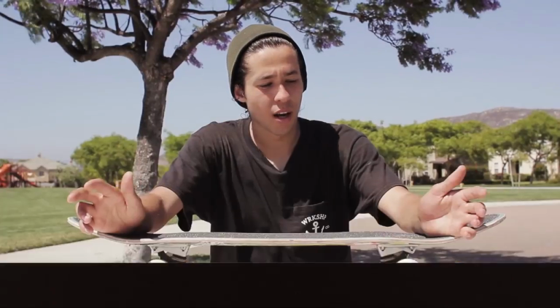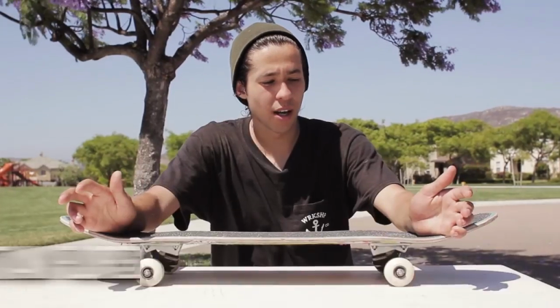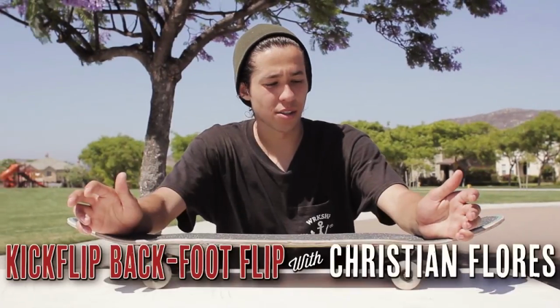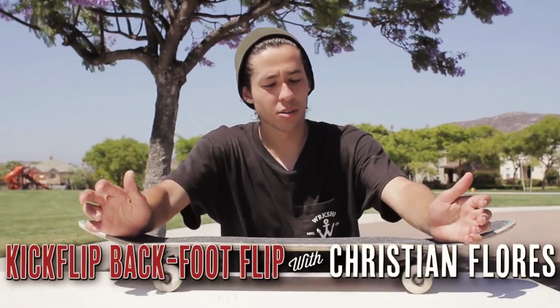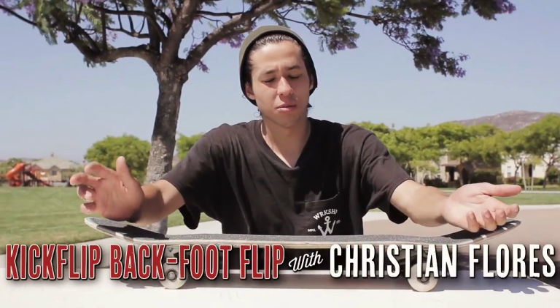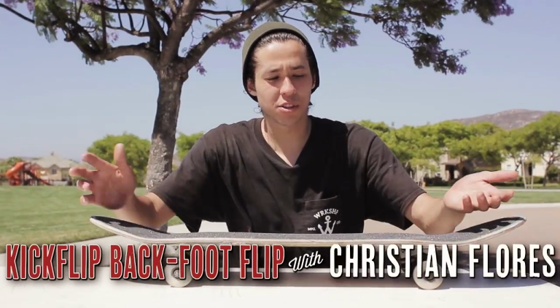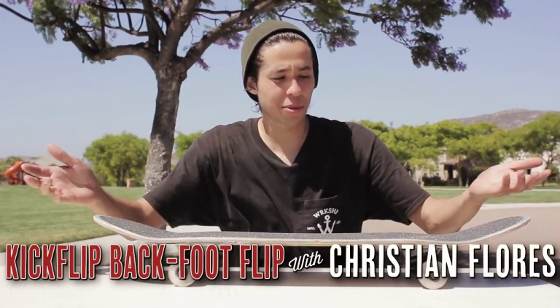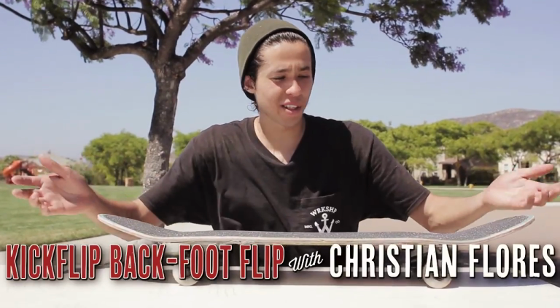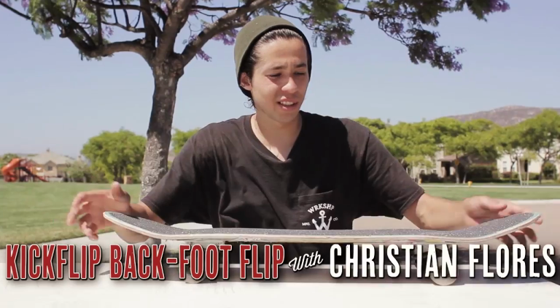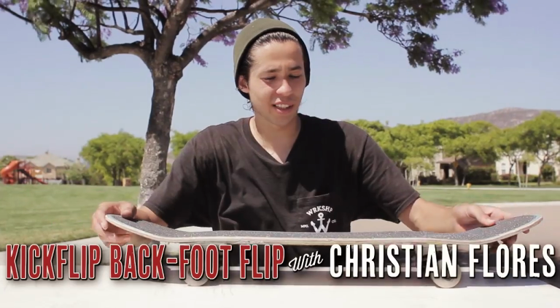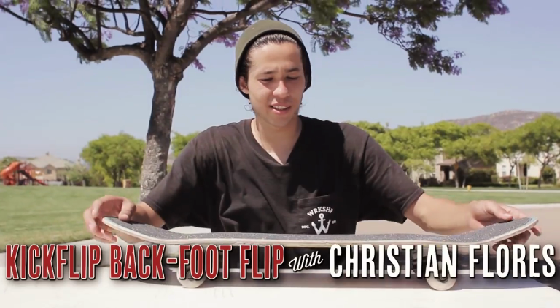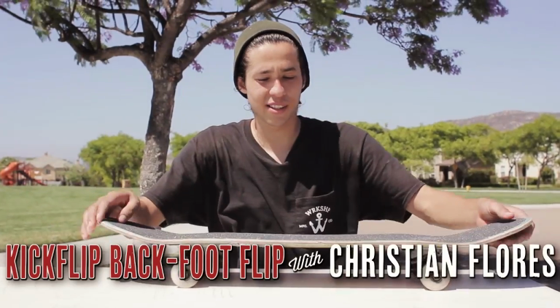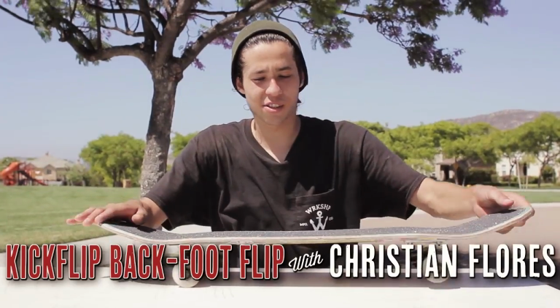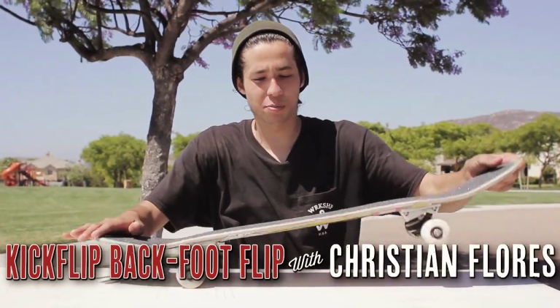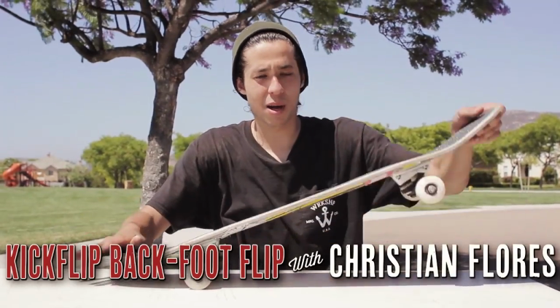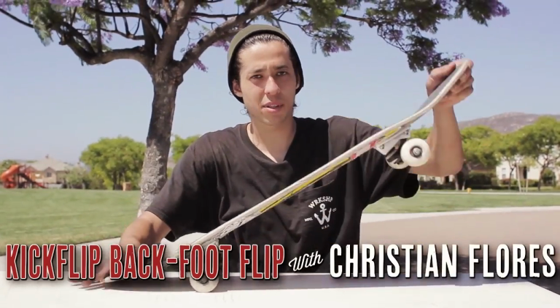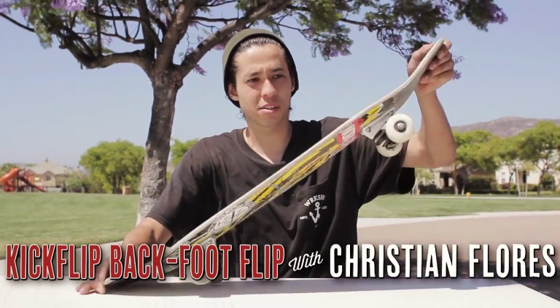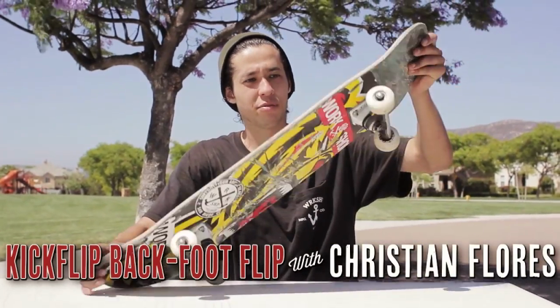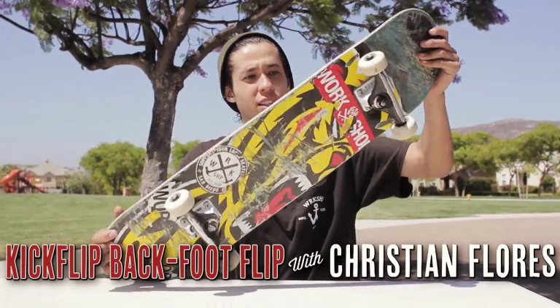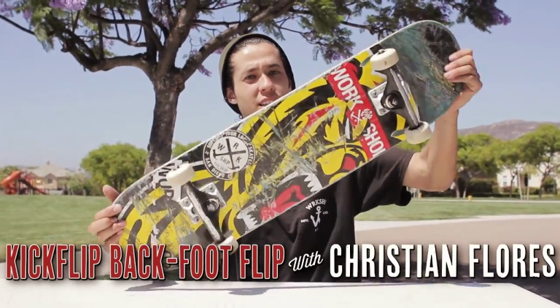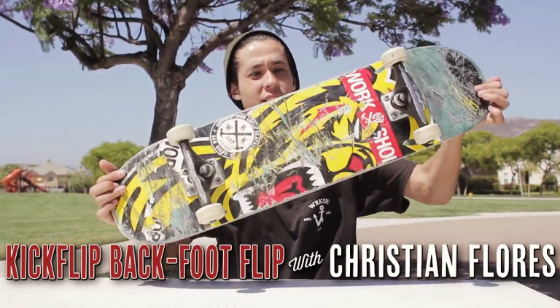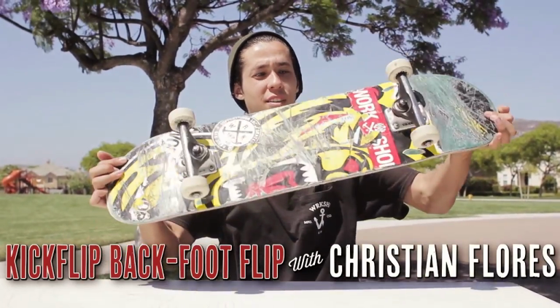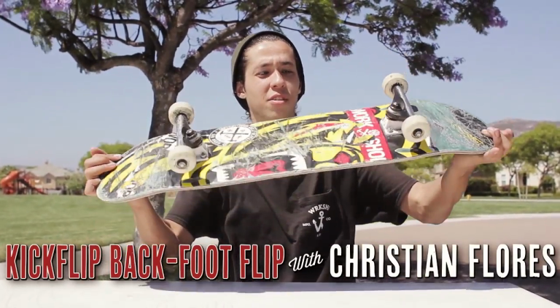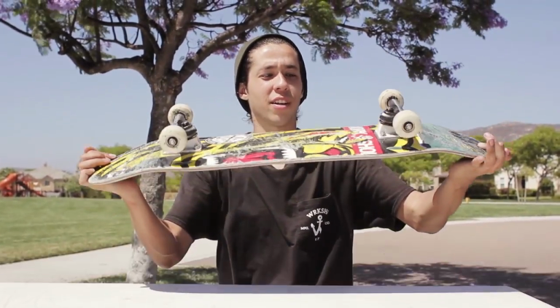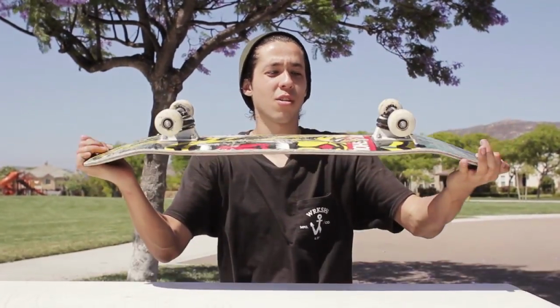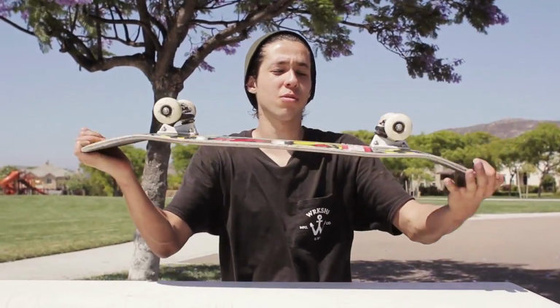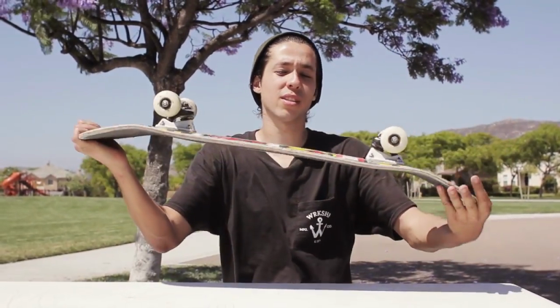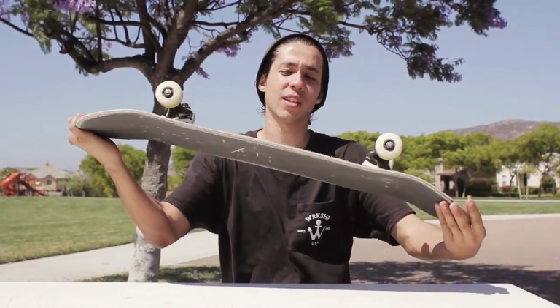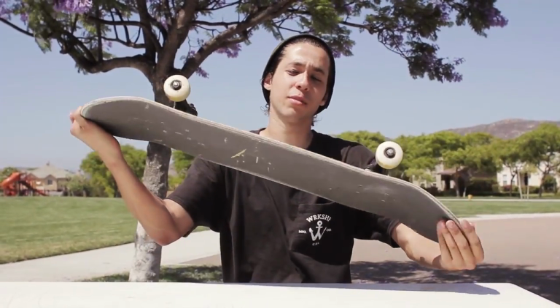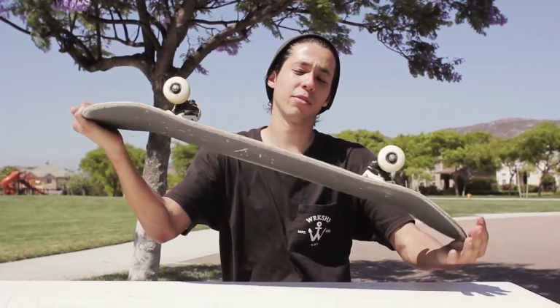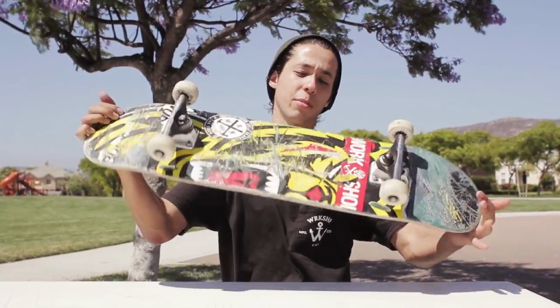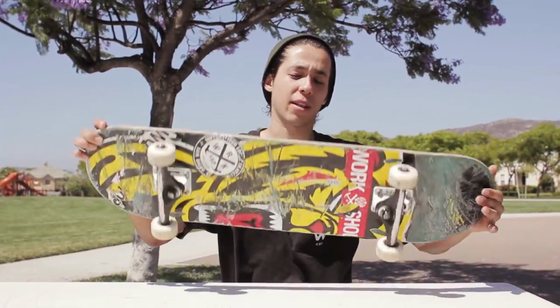Alright, so what the trick basically is, you pop it, you flick it, and then you're like — that's not a kickflip. You flick back.